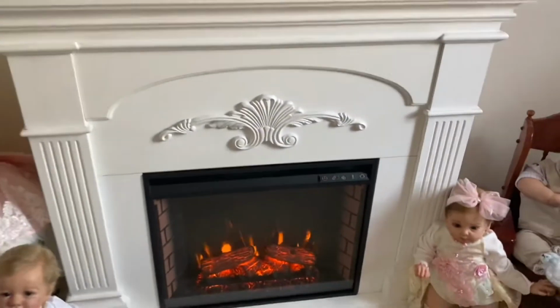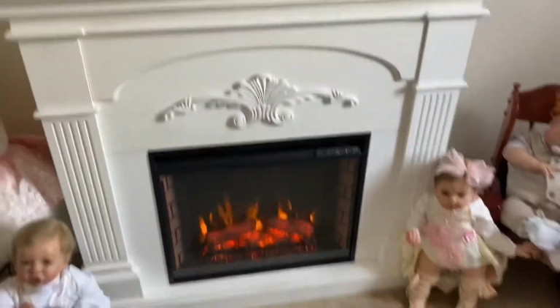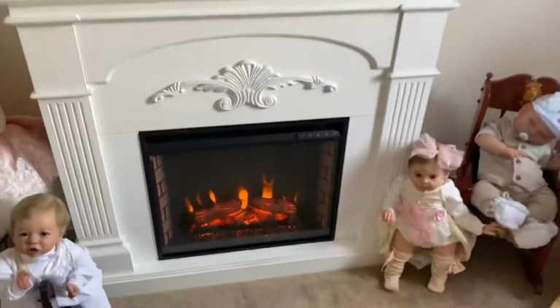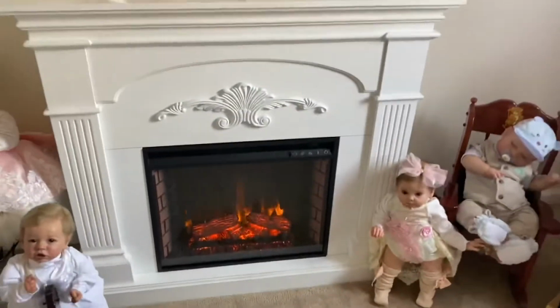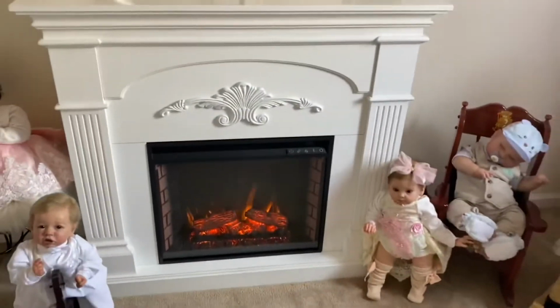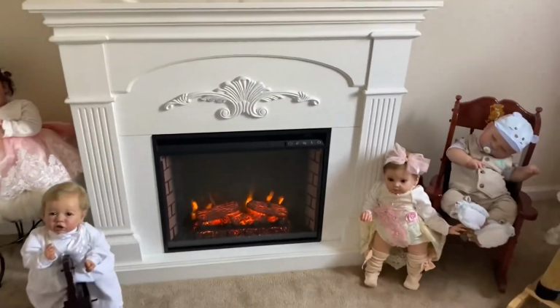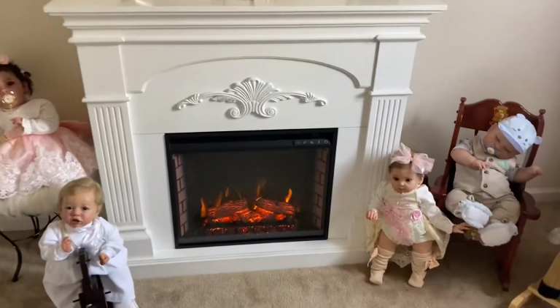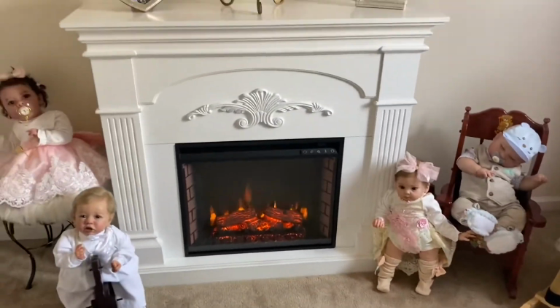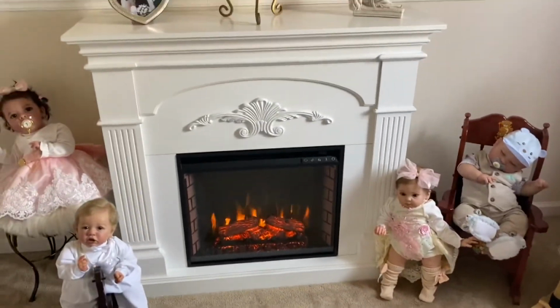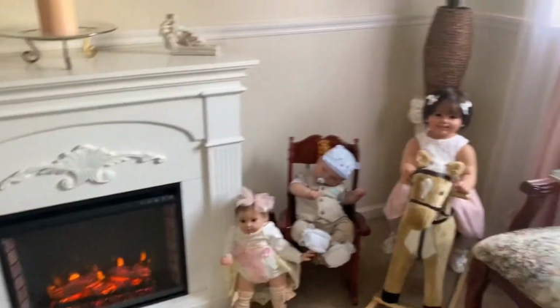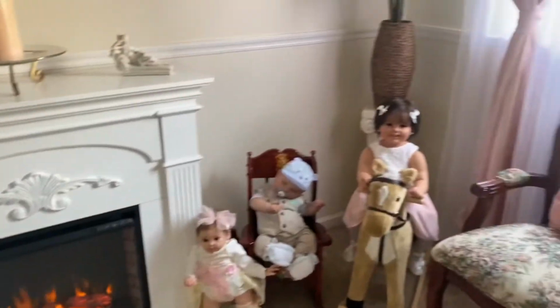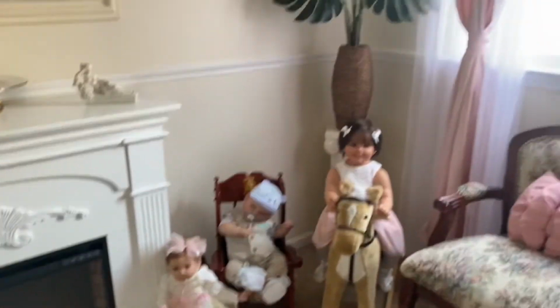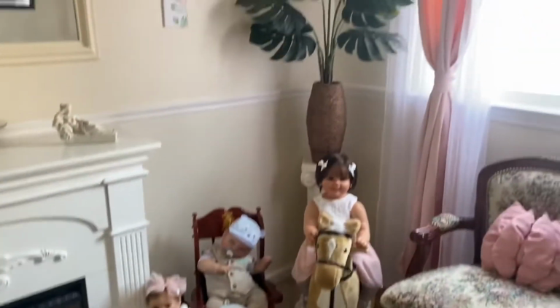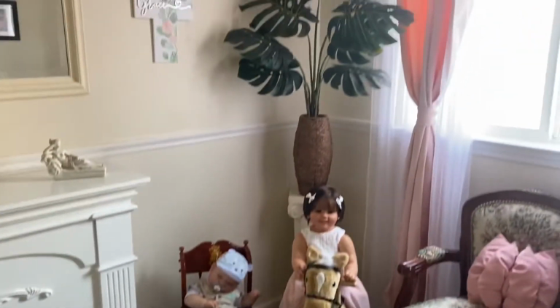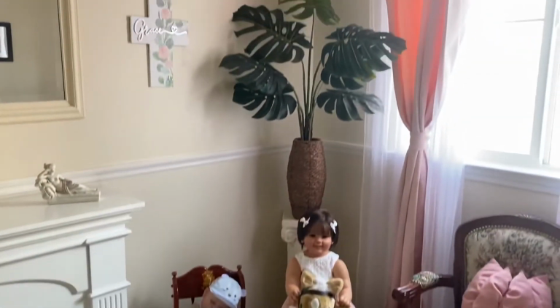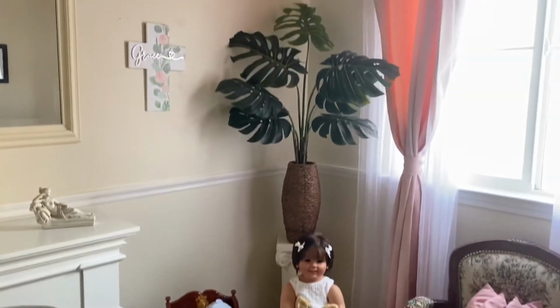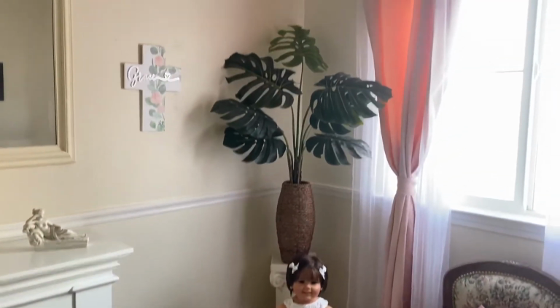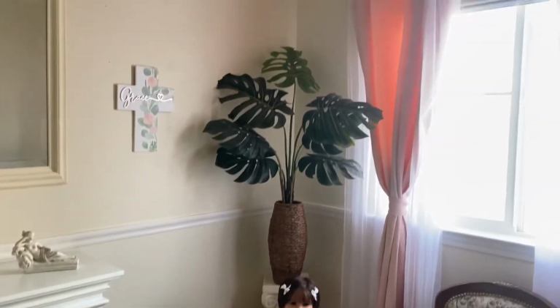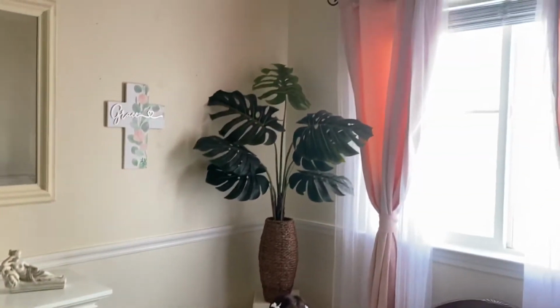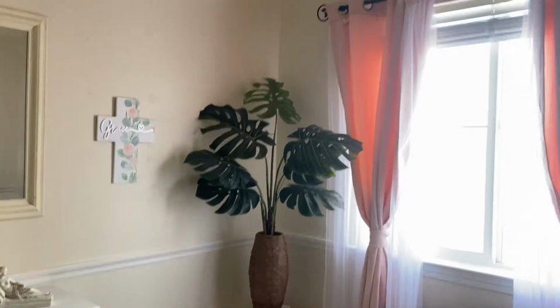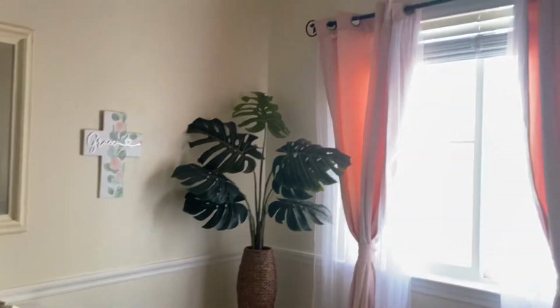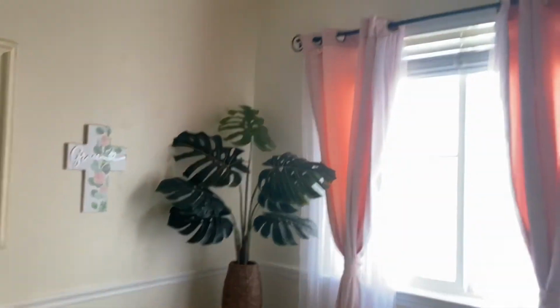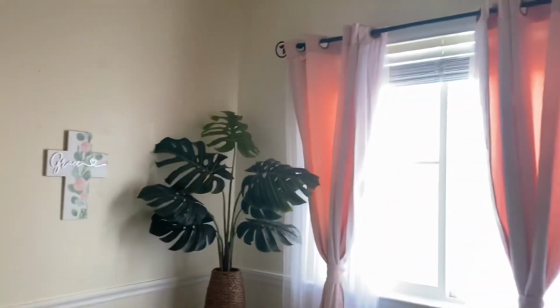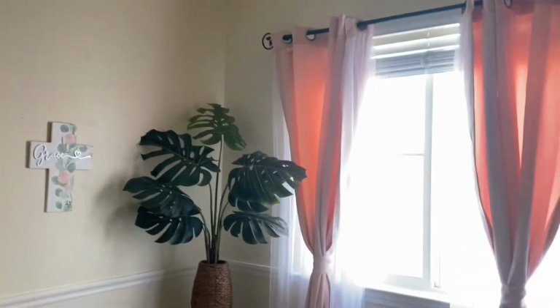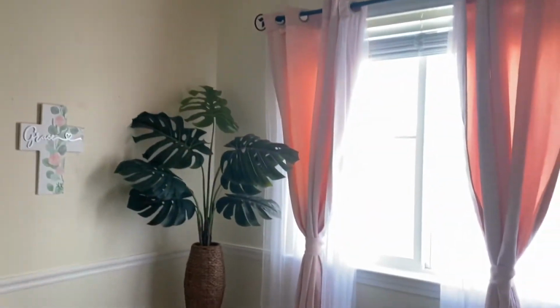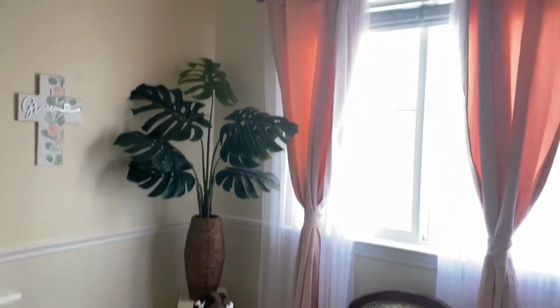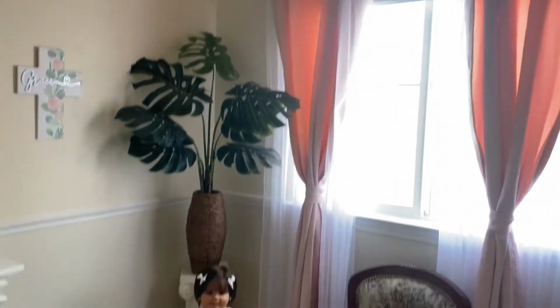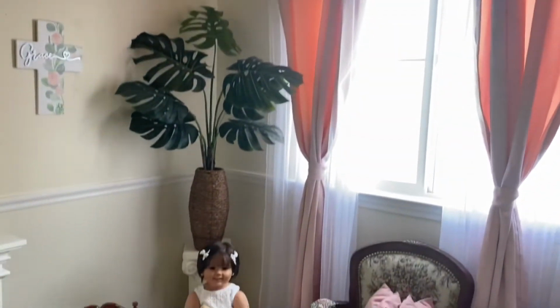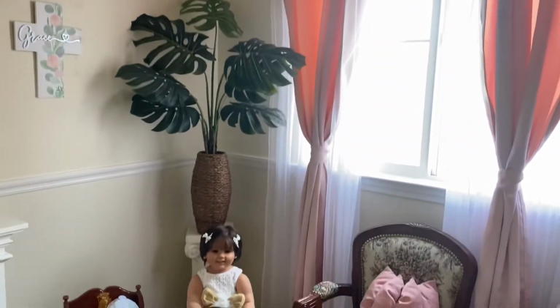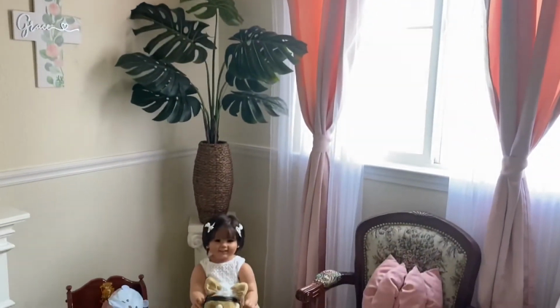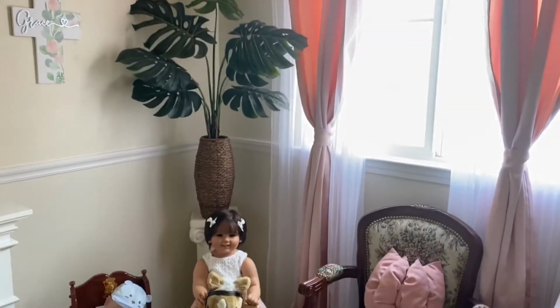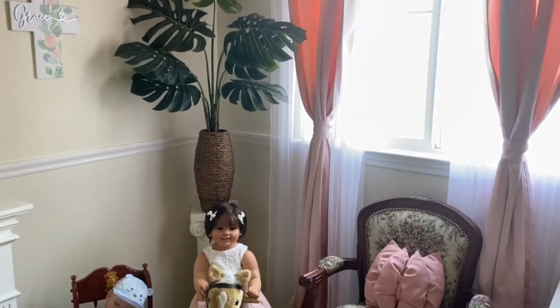The fireplace is solid wood with beautiful detailing — I absolutely love it. I bought it on Amazon and I think it goes beautifully with the decor I have in this room.